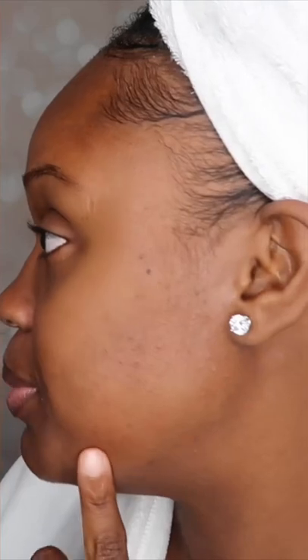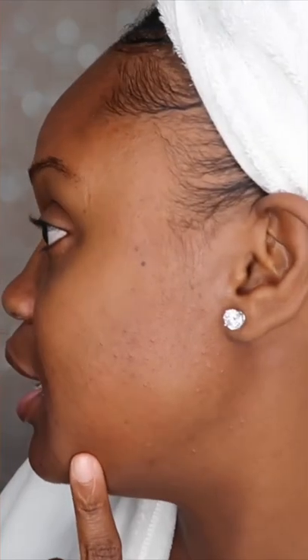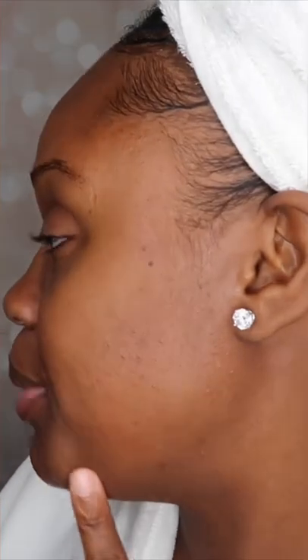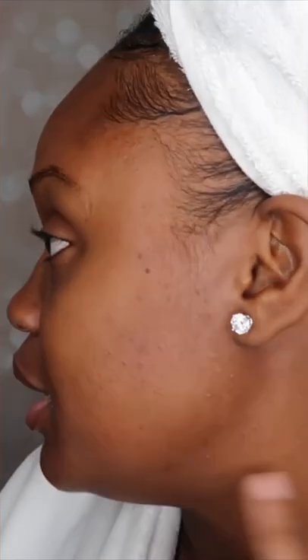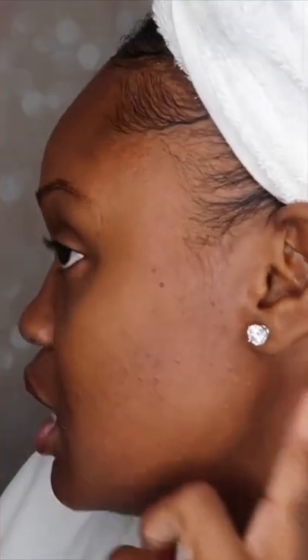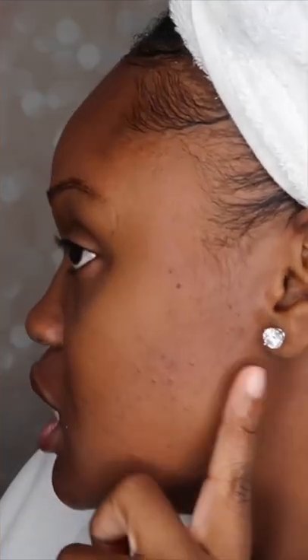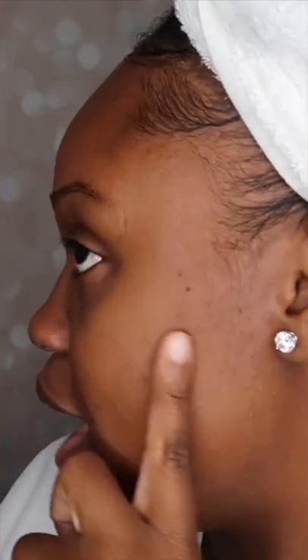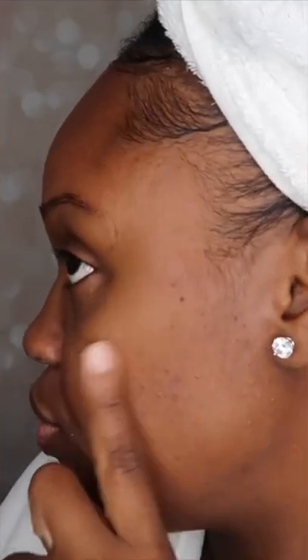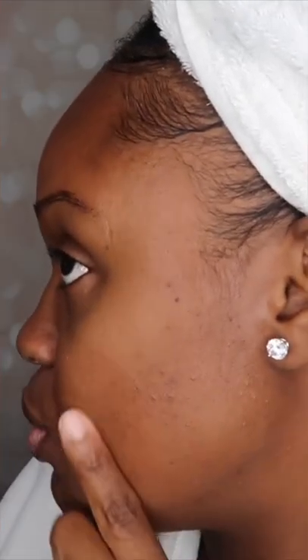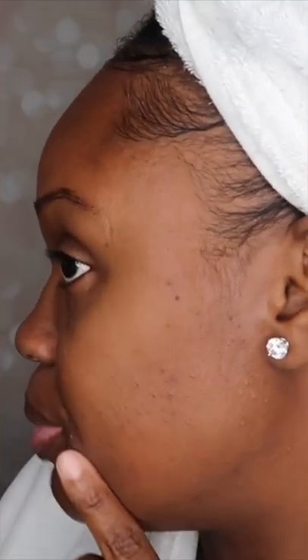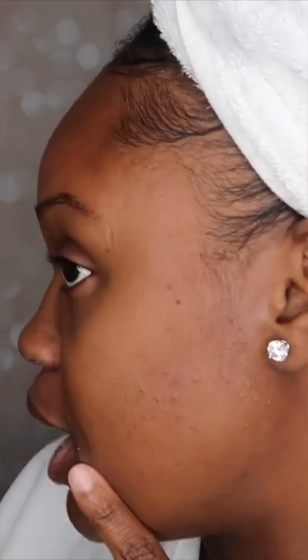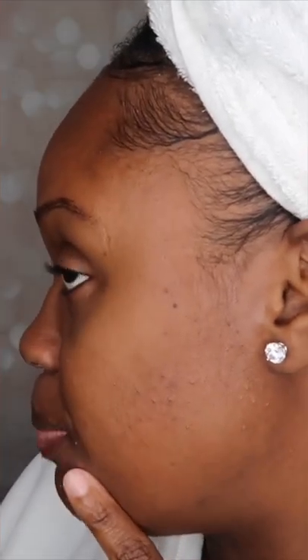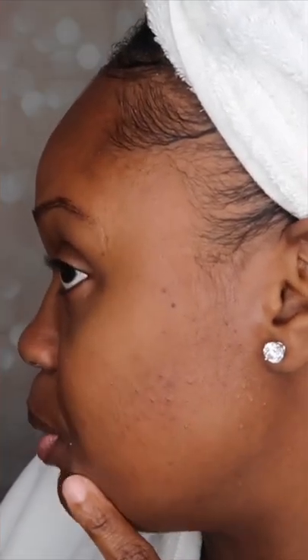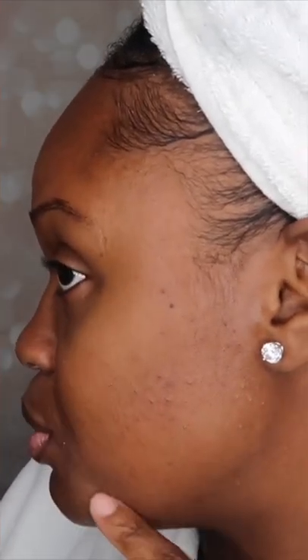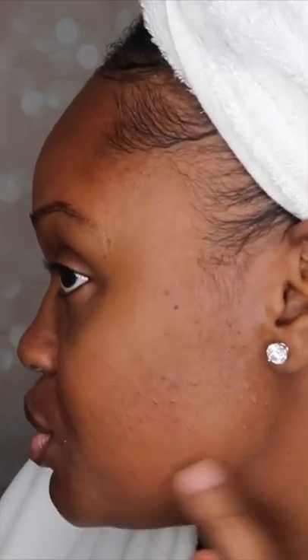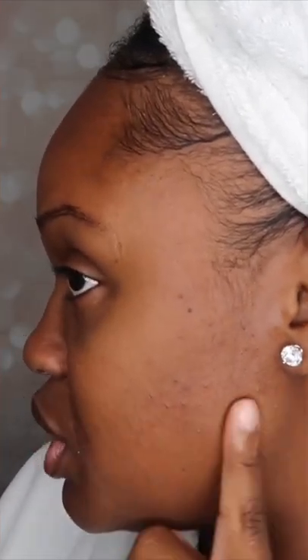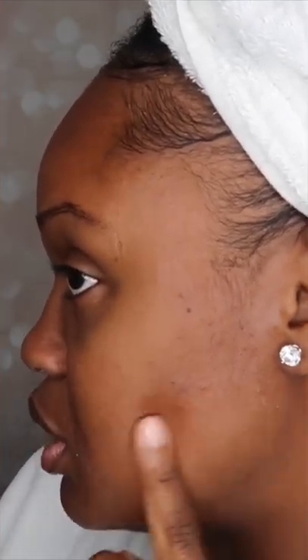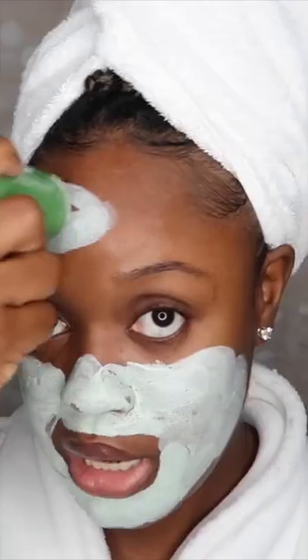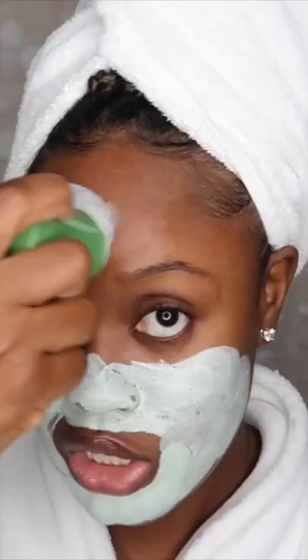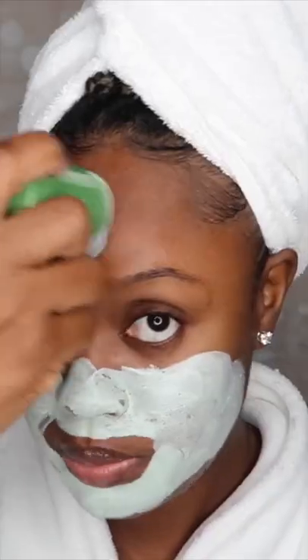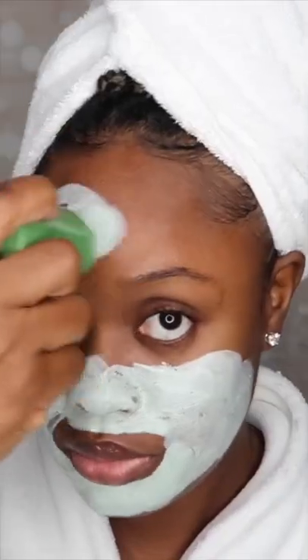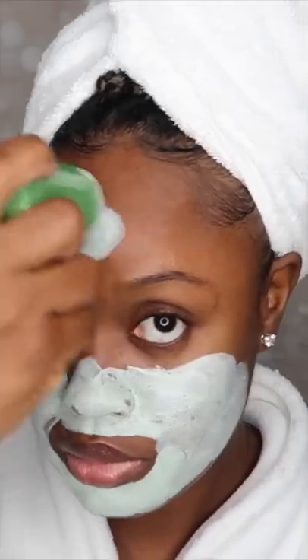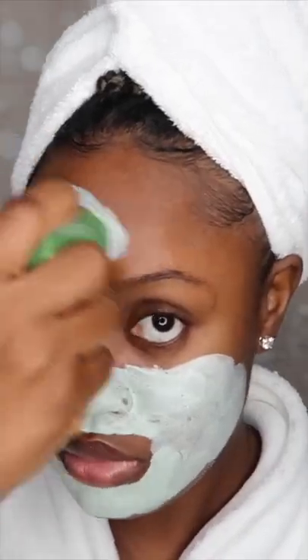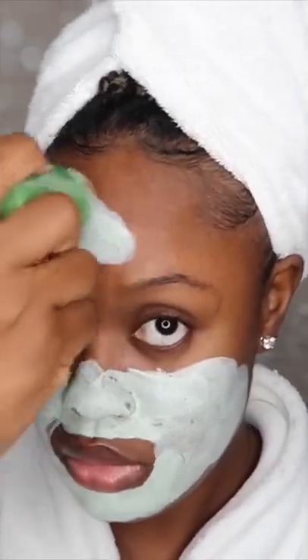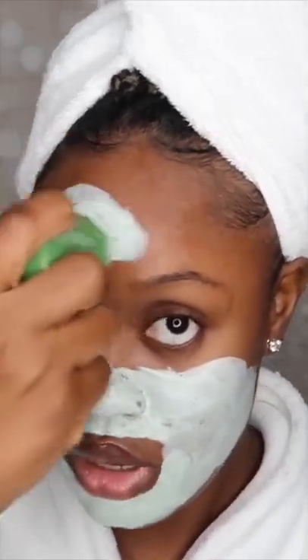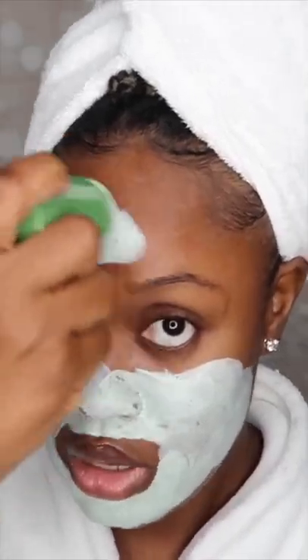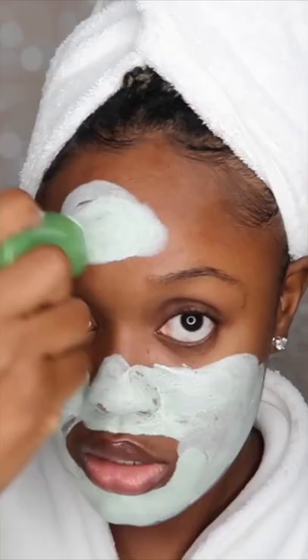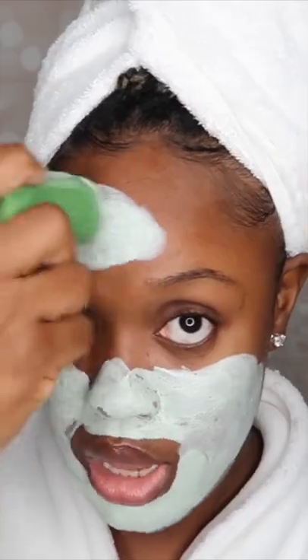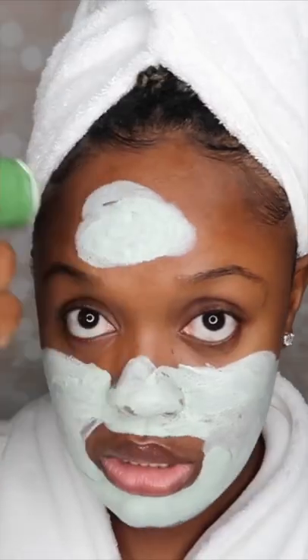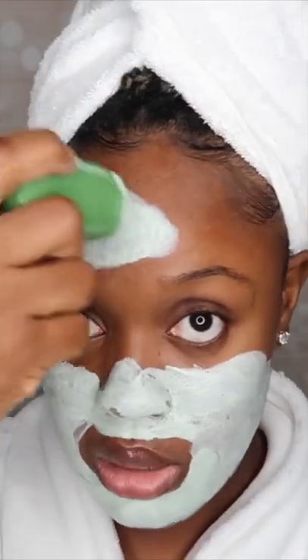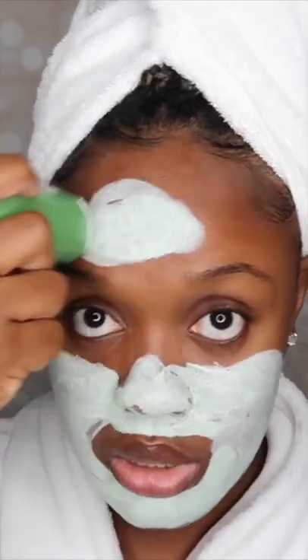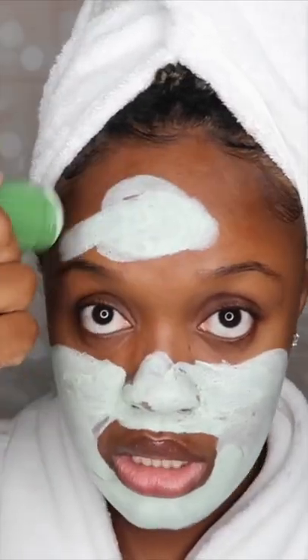Here's my skin before applying the green stick mask. I'm now applying the green stick mask all over my face.